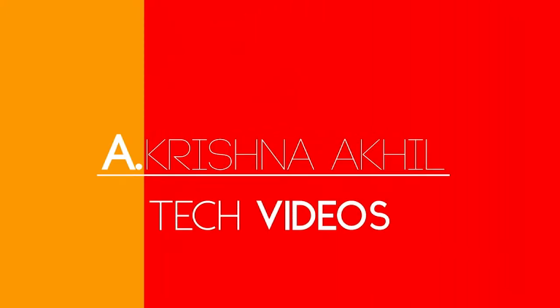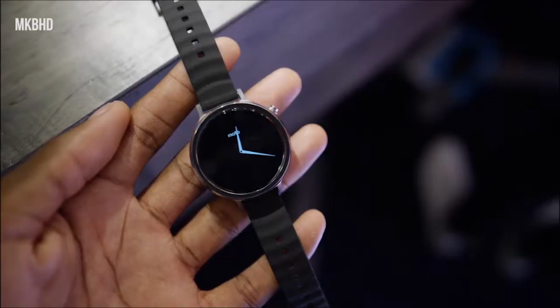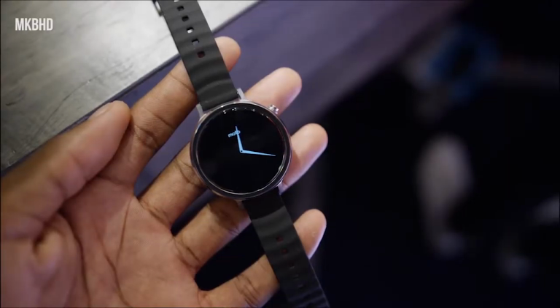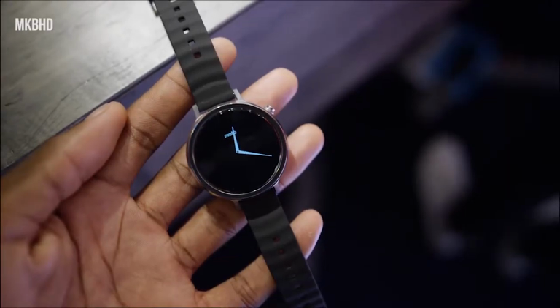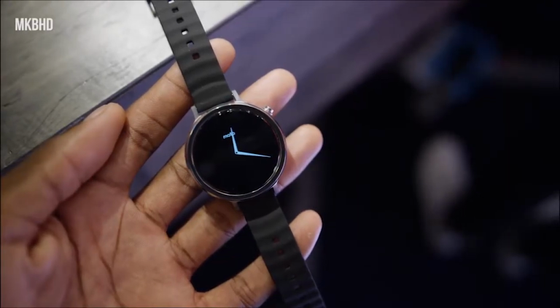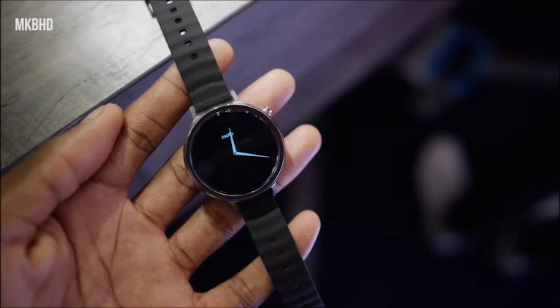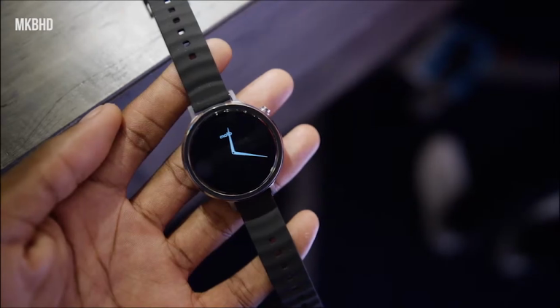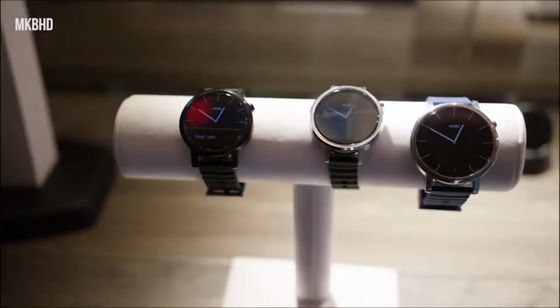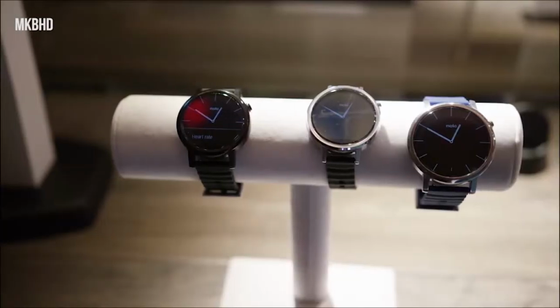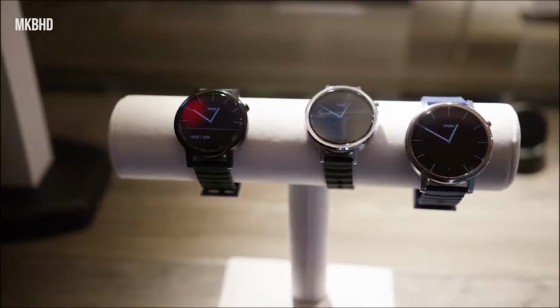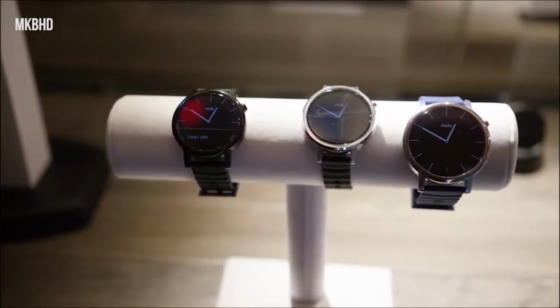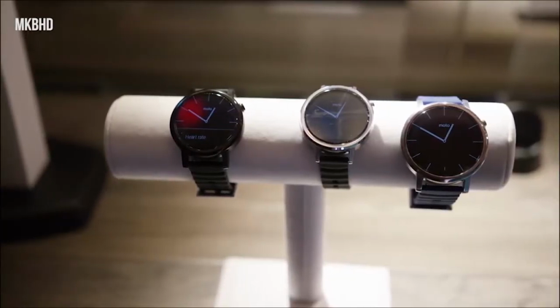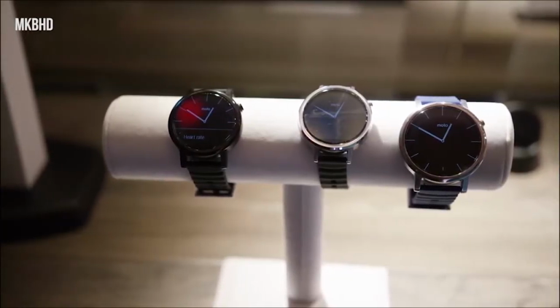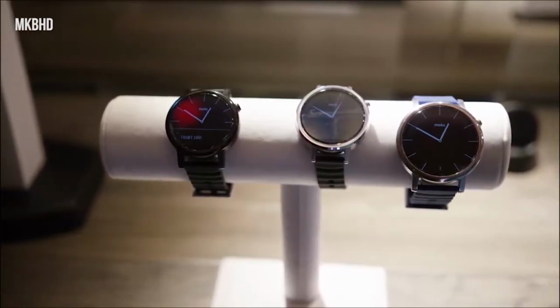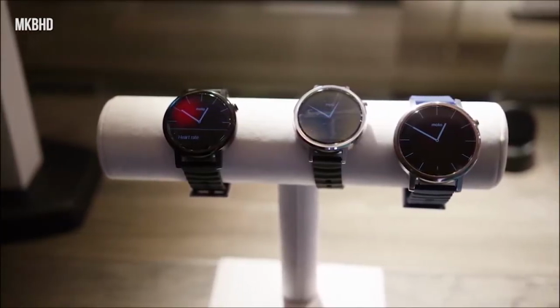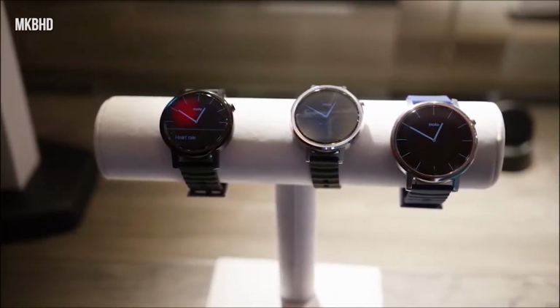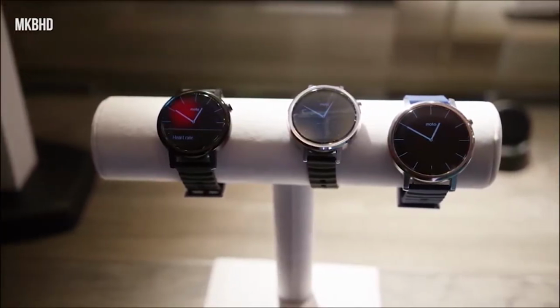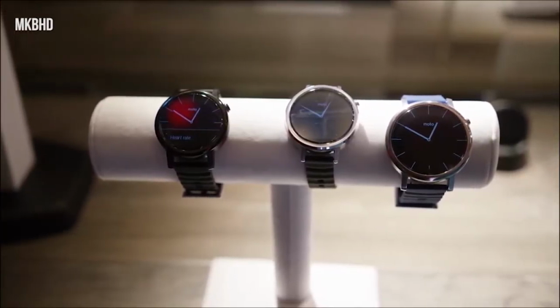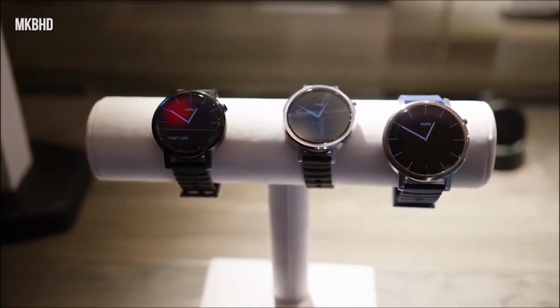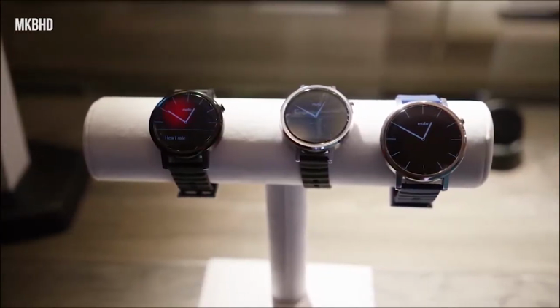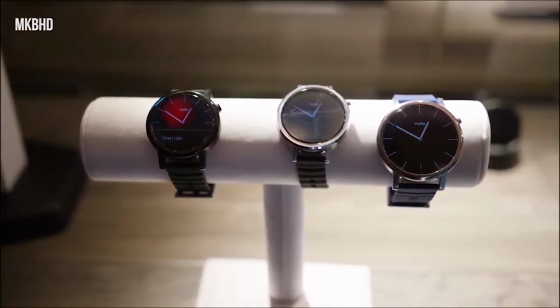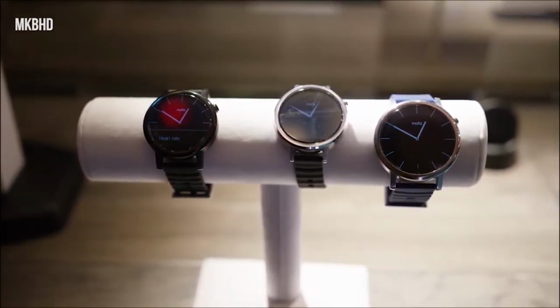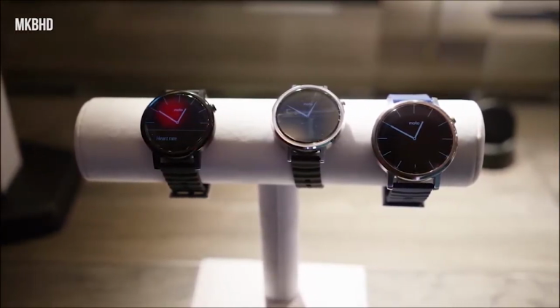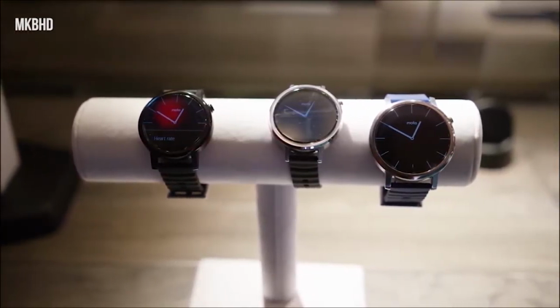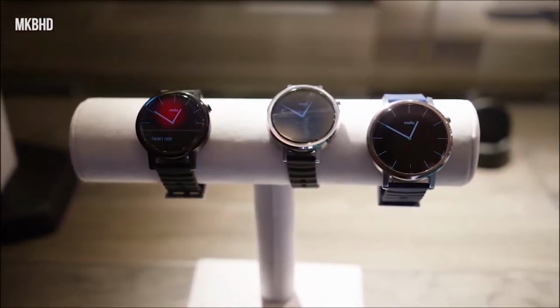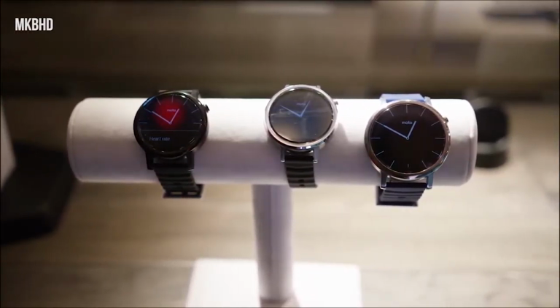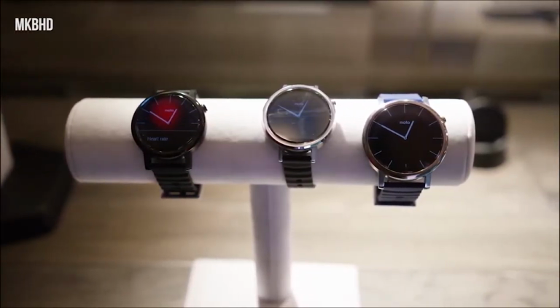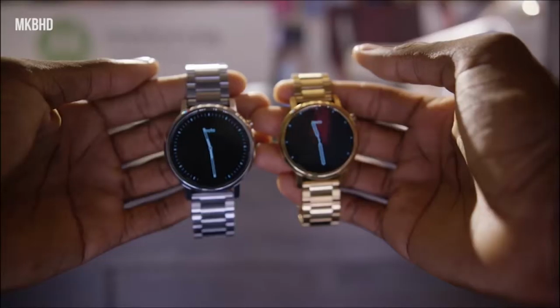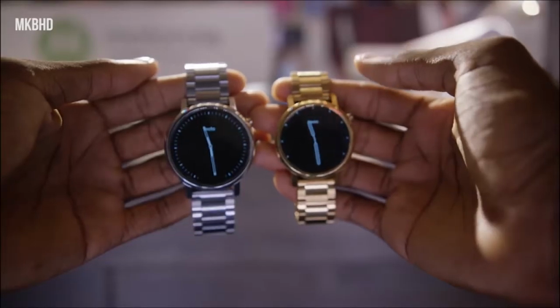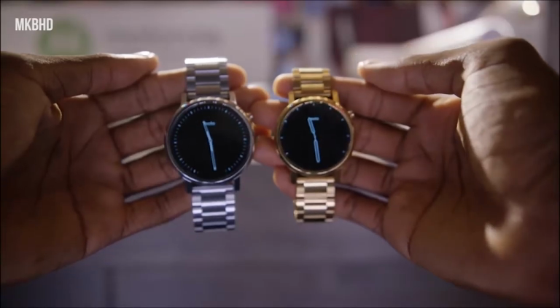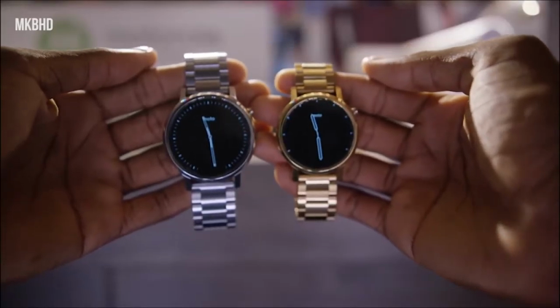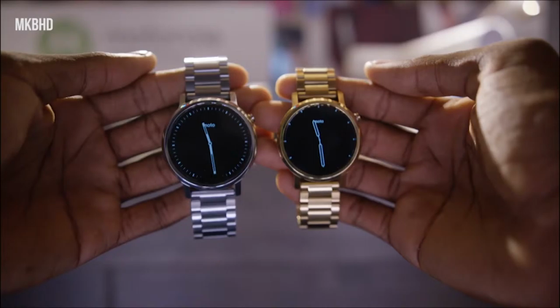Hey, what's going on guys, it's Akhil here, and this is the best smartwatches right now in no particular order.